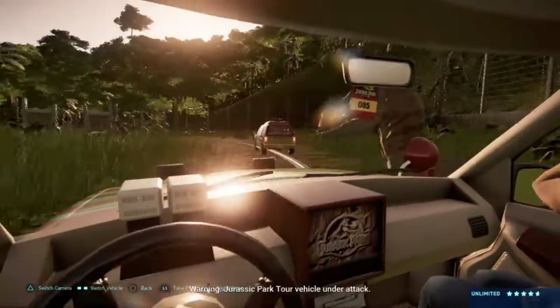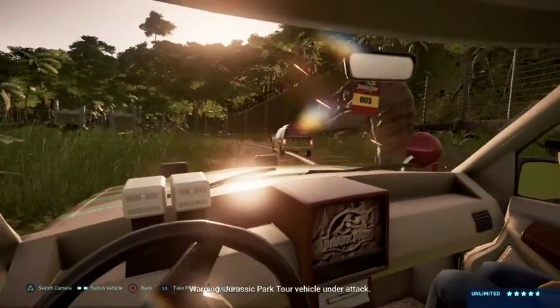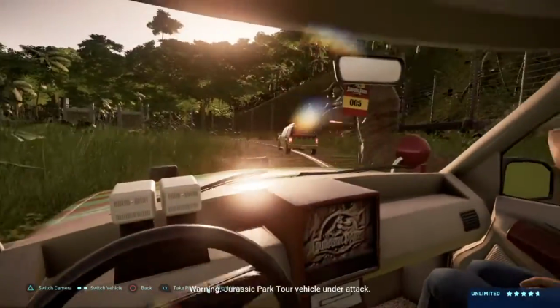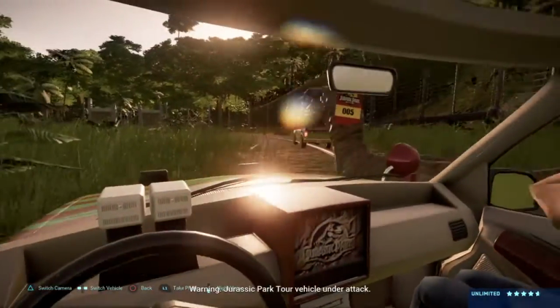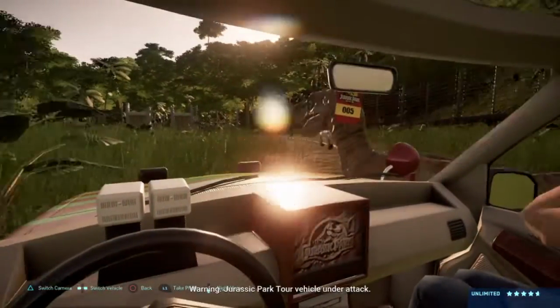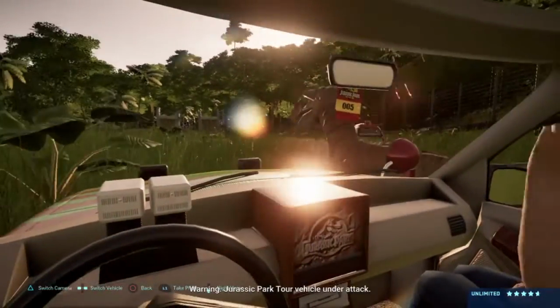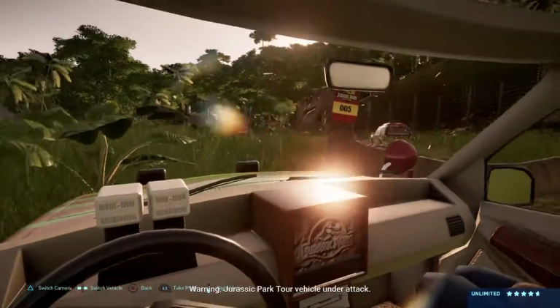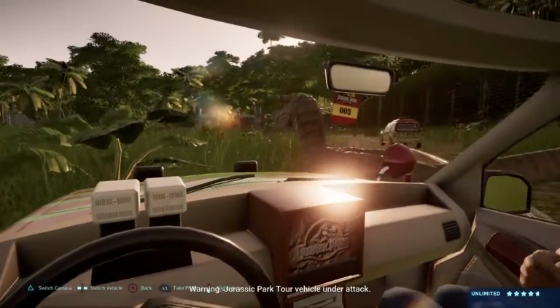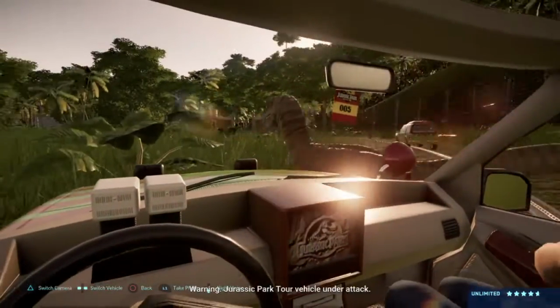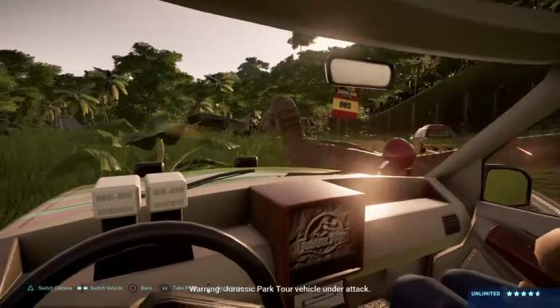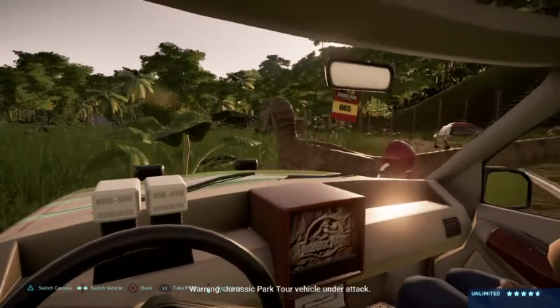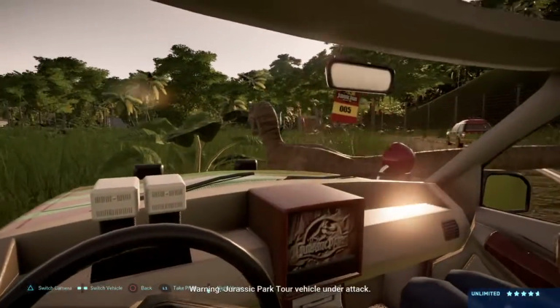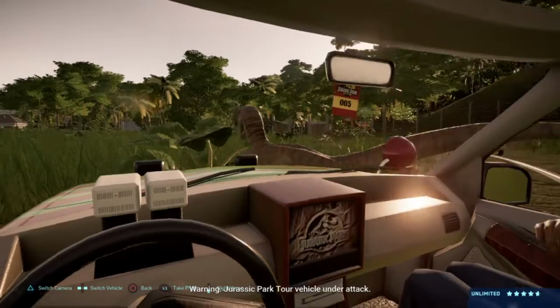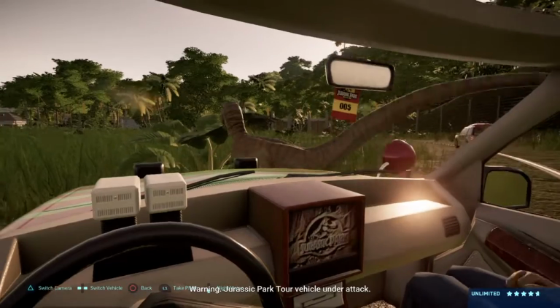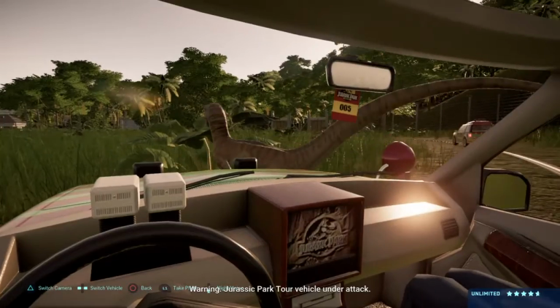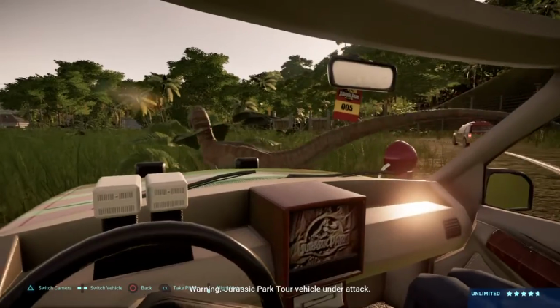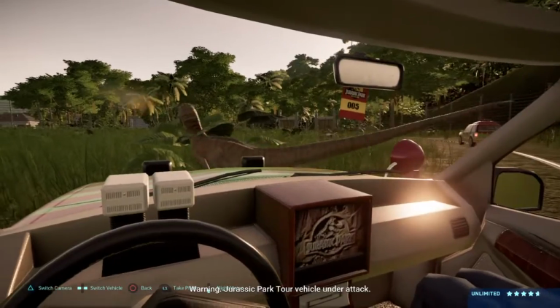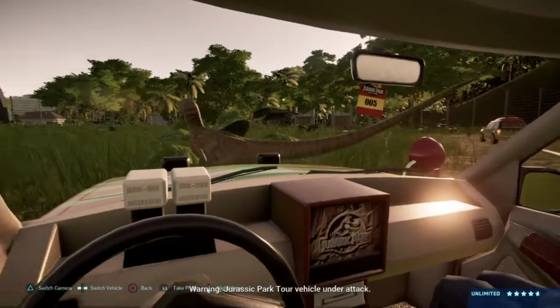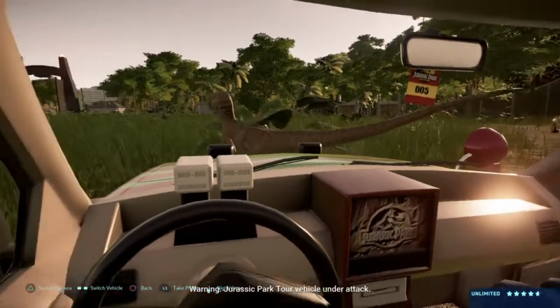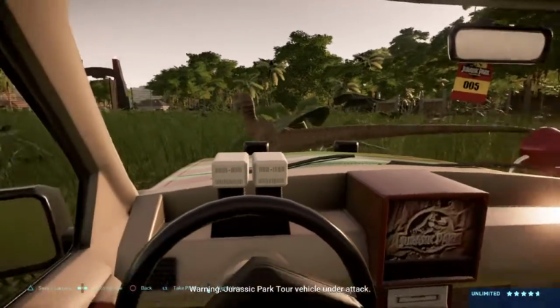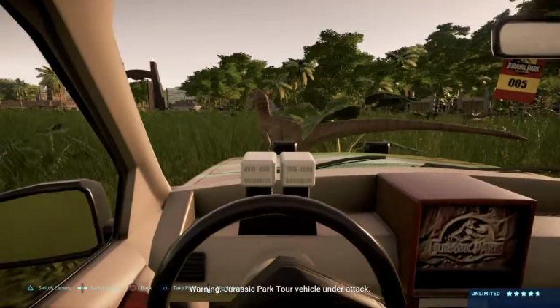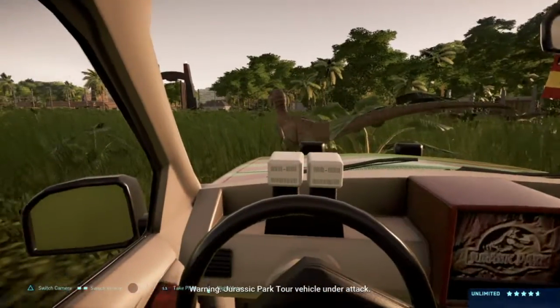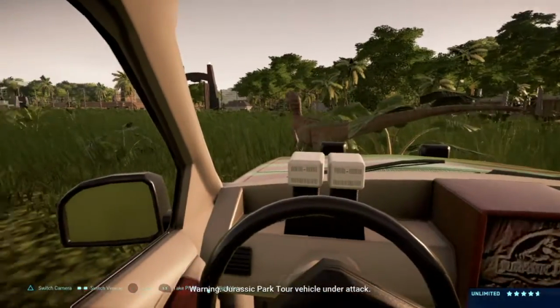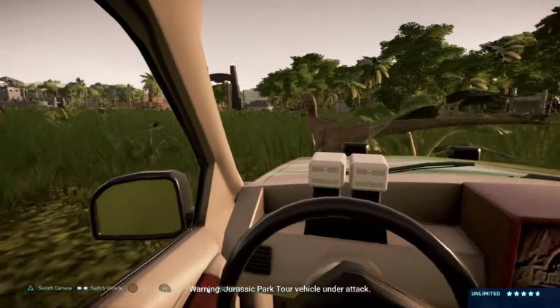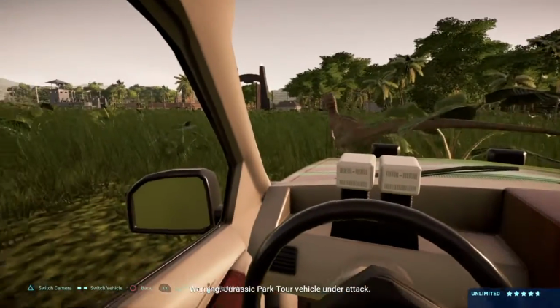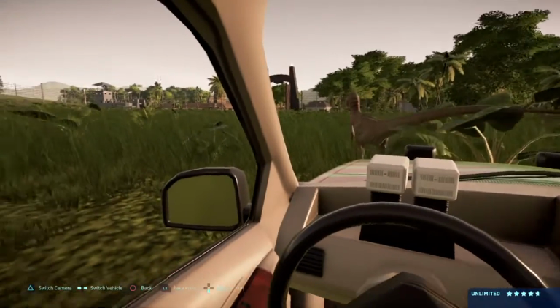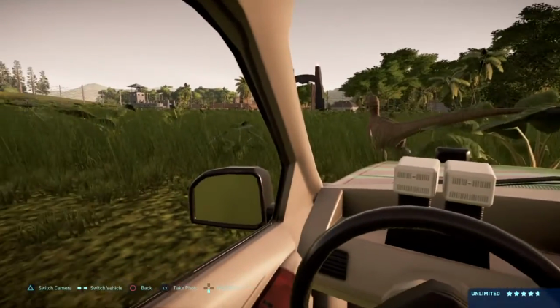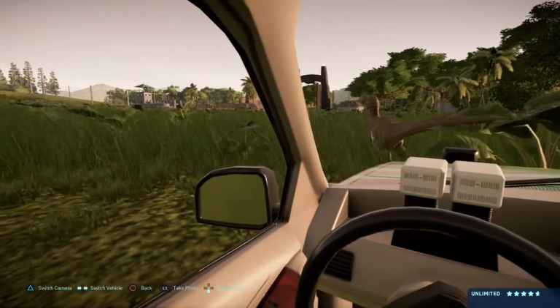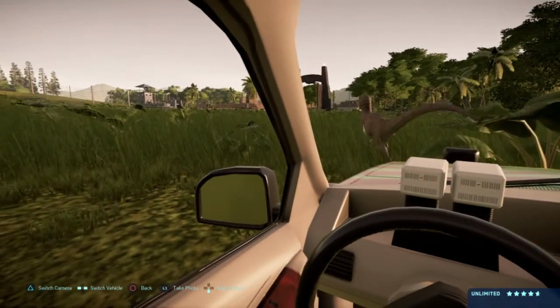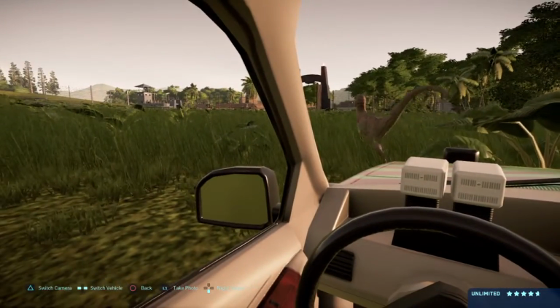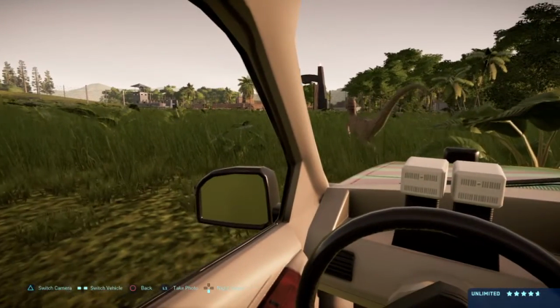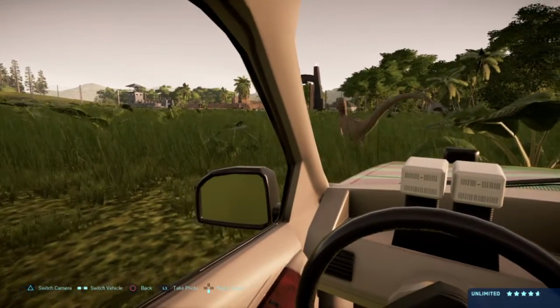Jurassic Park tour vehicle under attack.